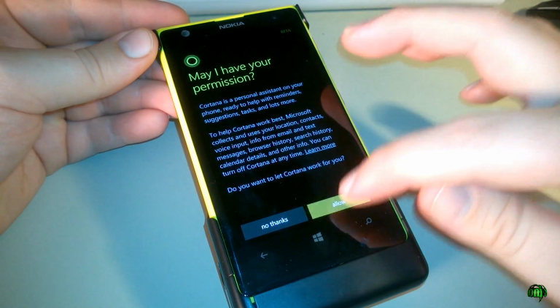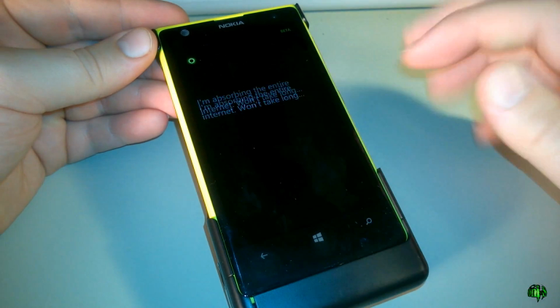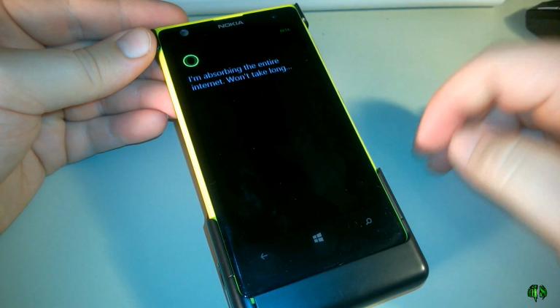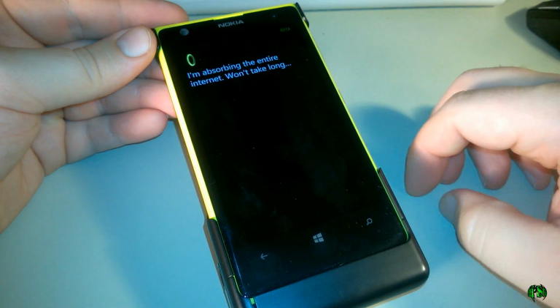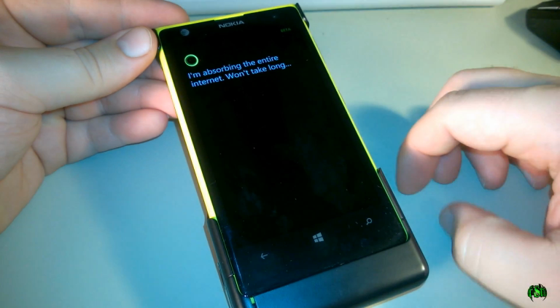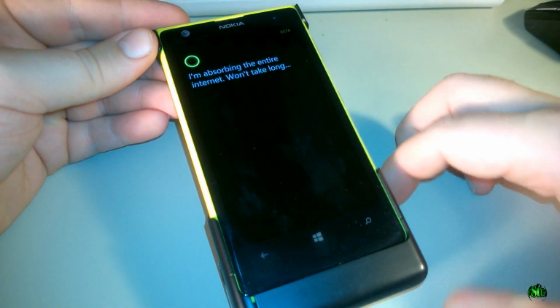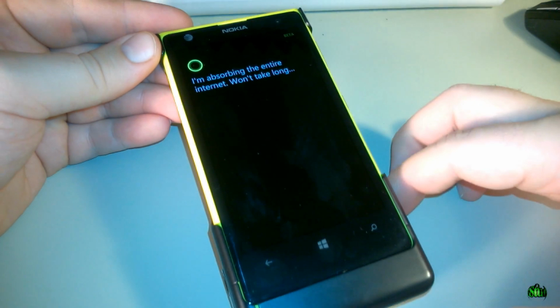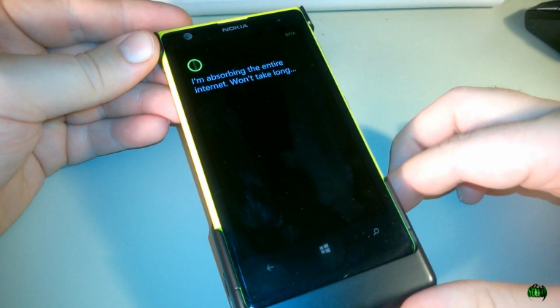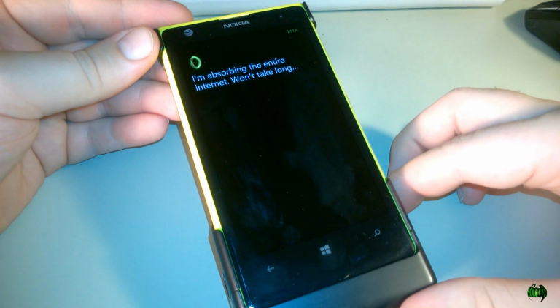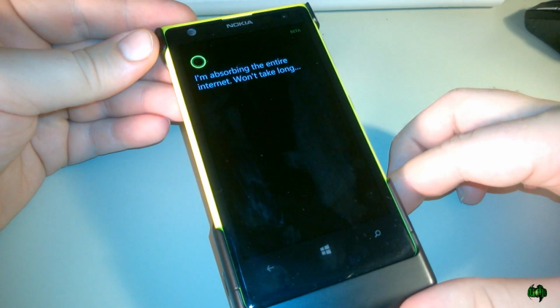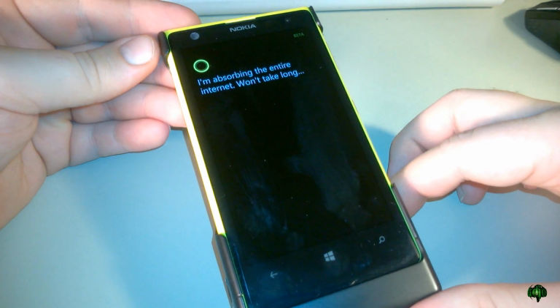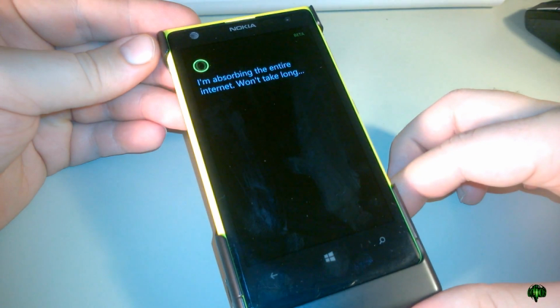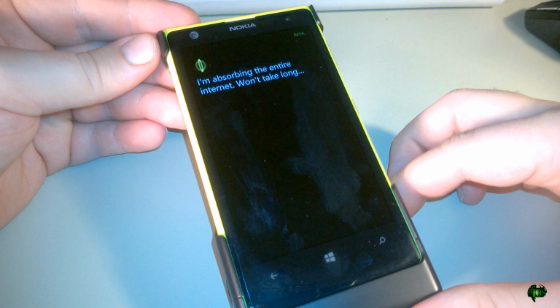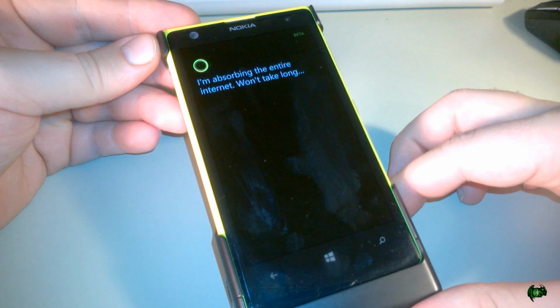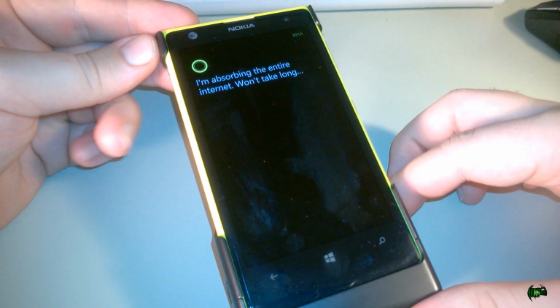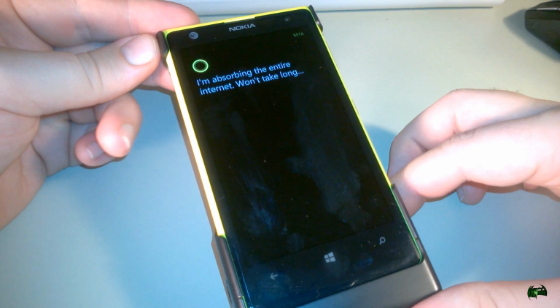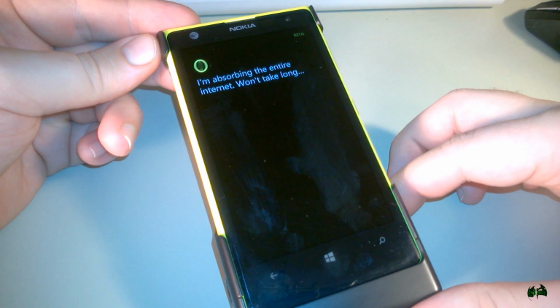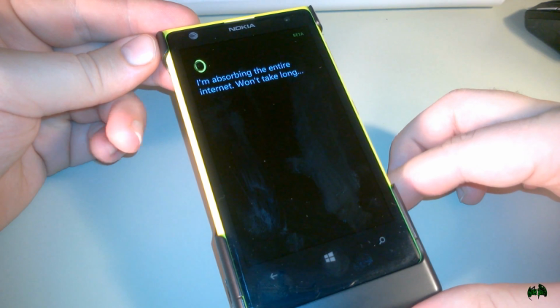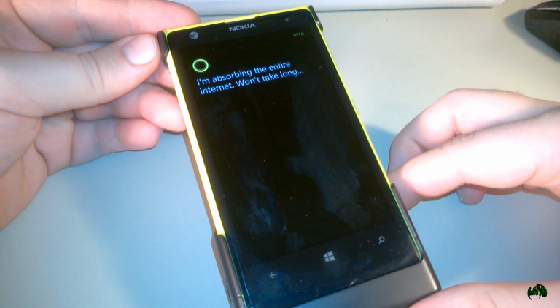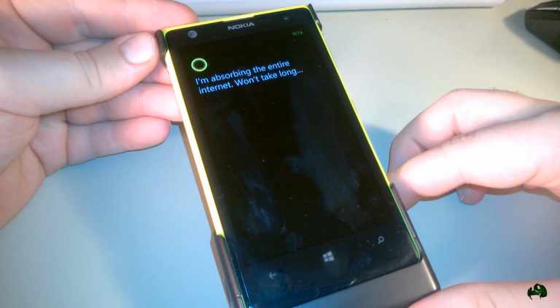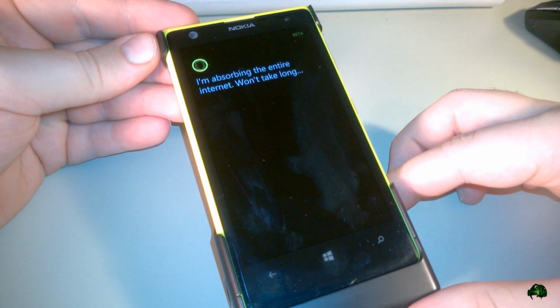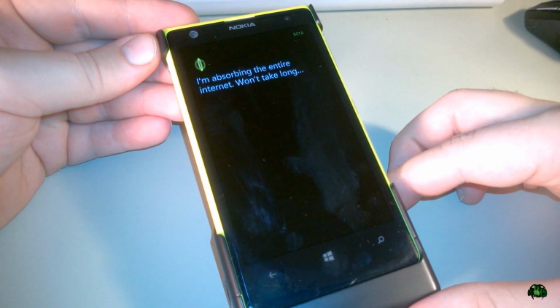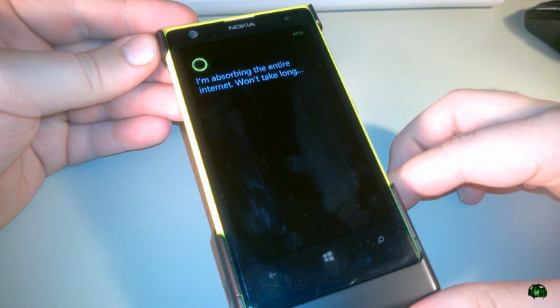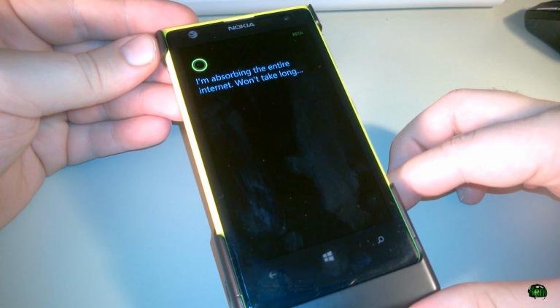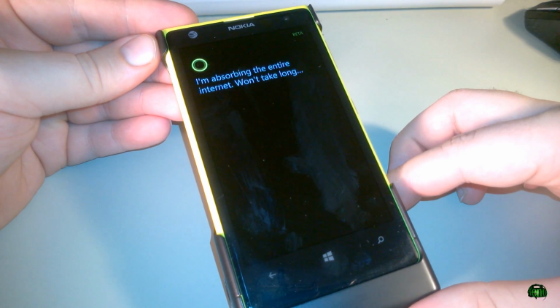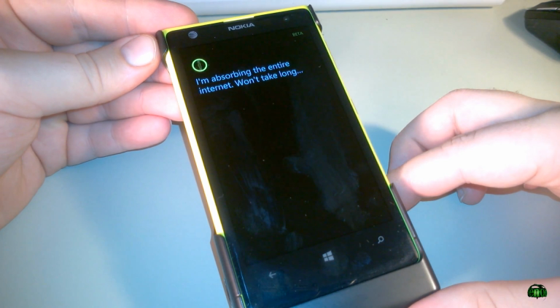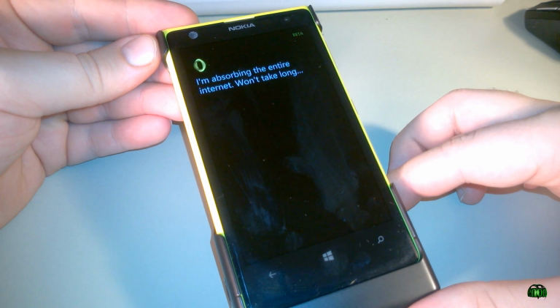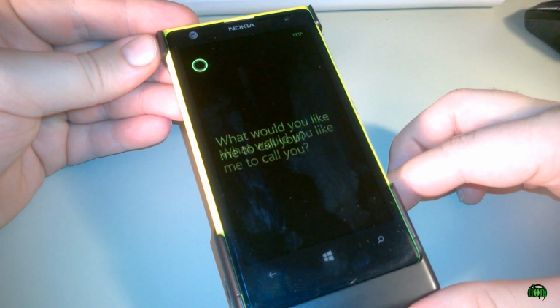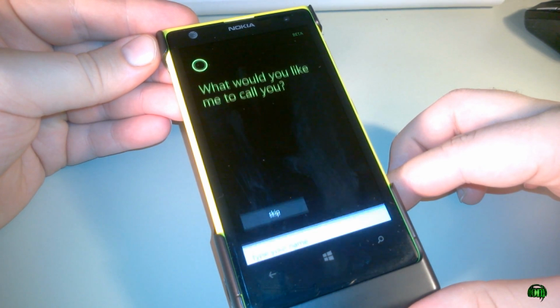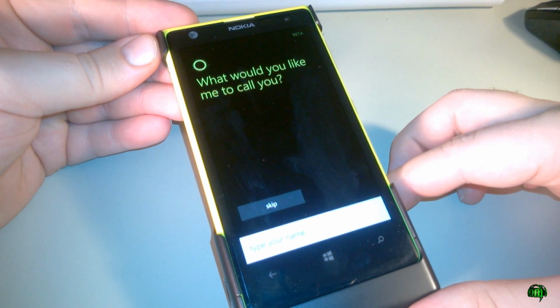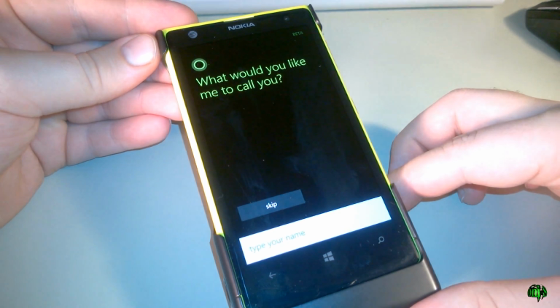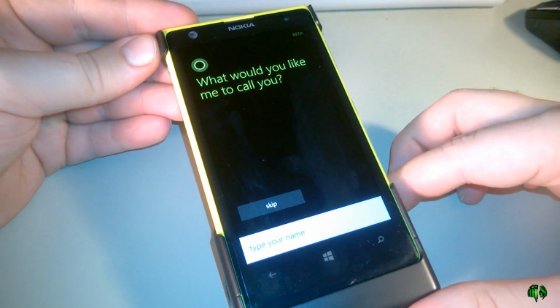Click Allow. Now she's absorbing the entire internet. Very funny, Microsoft.